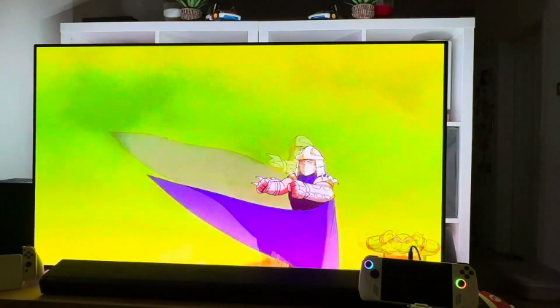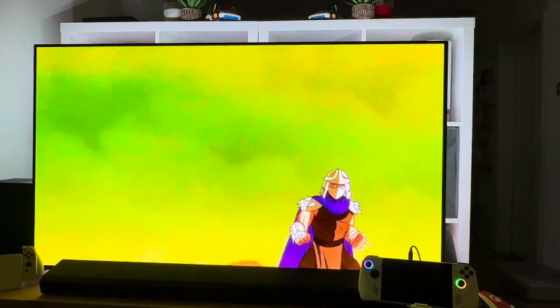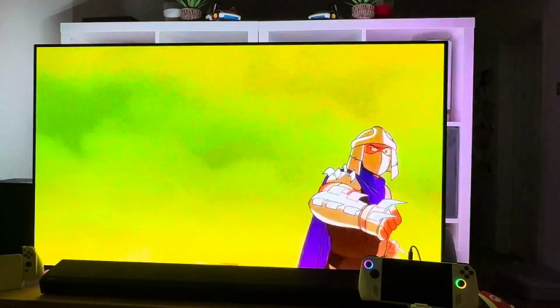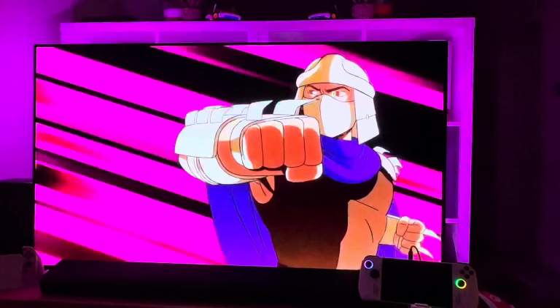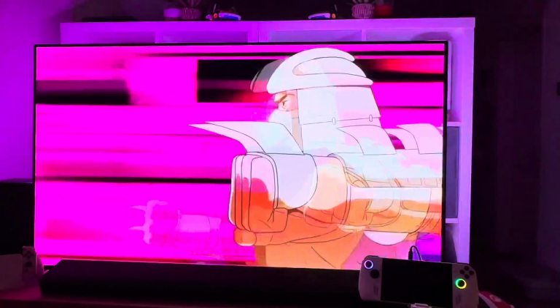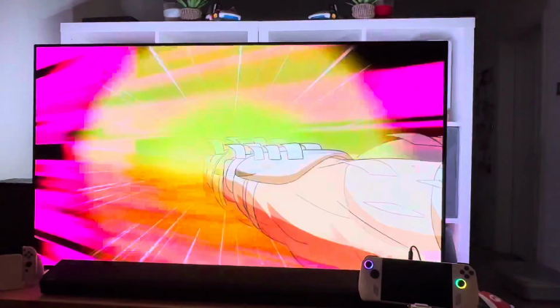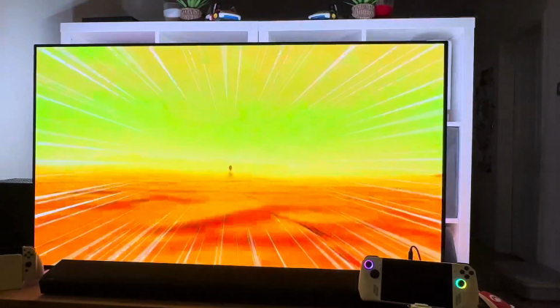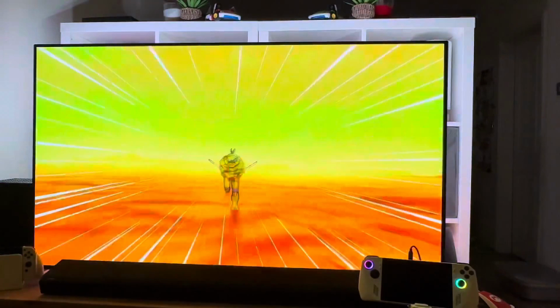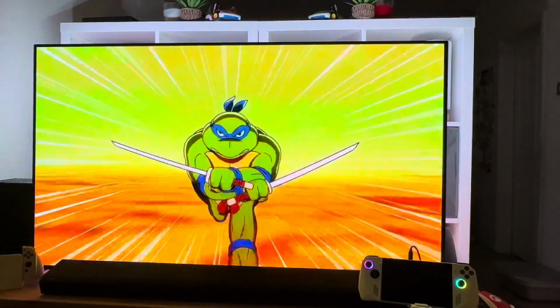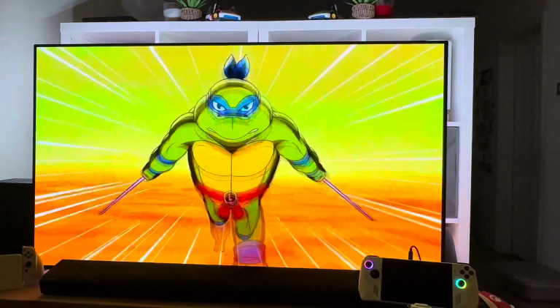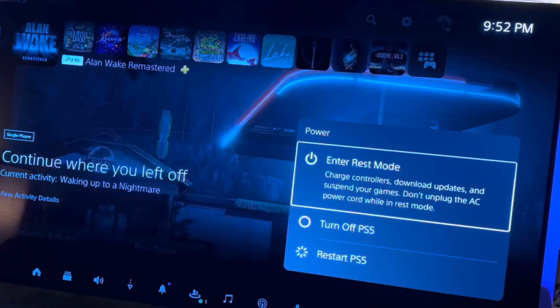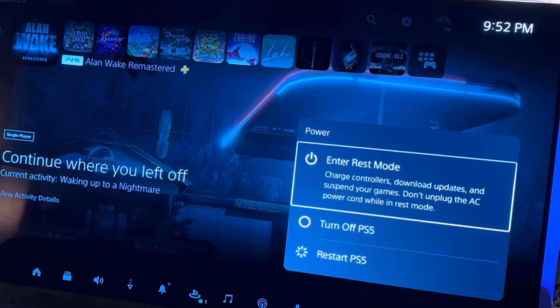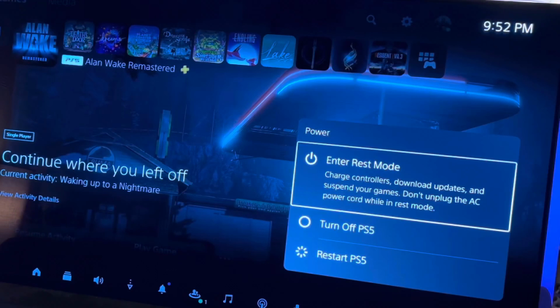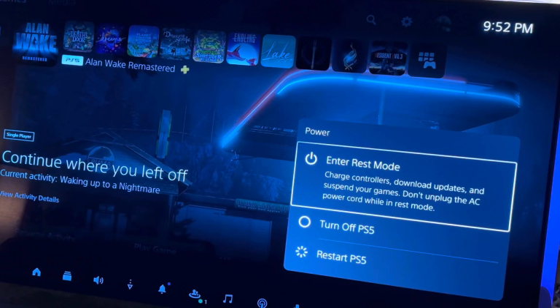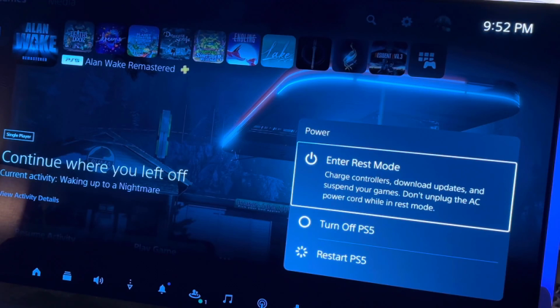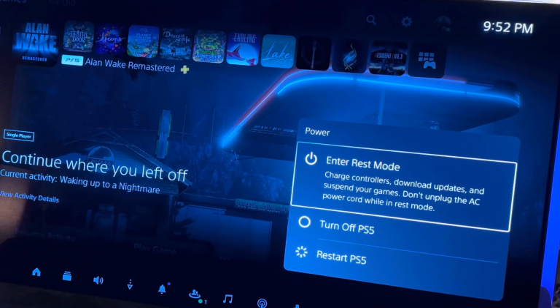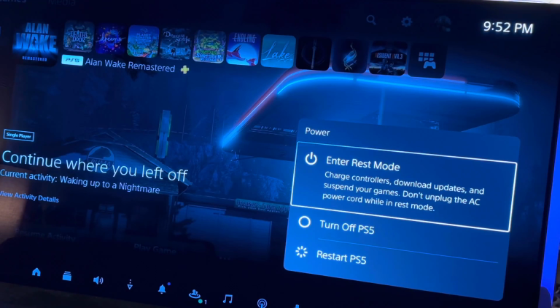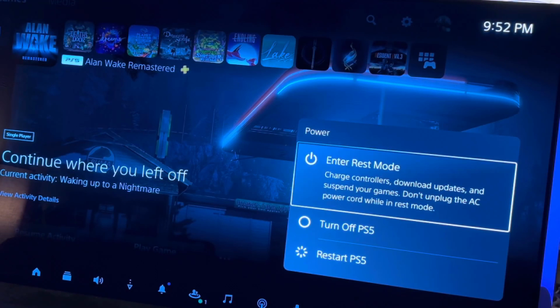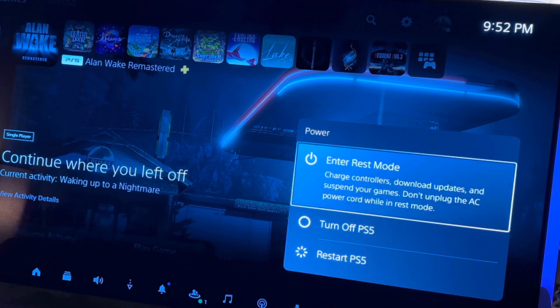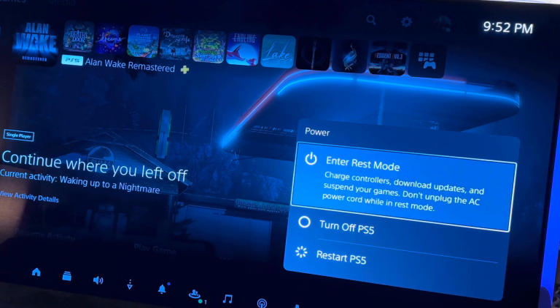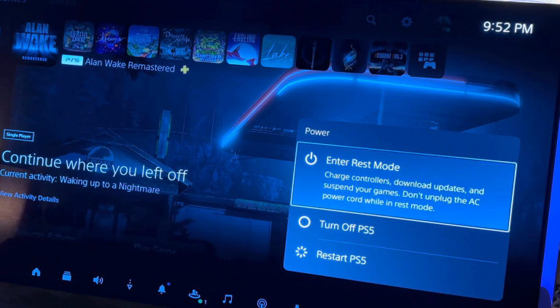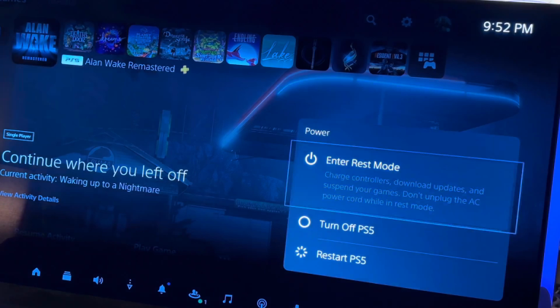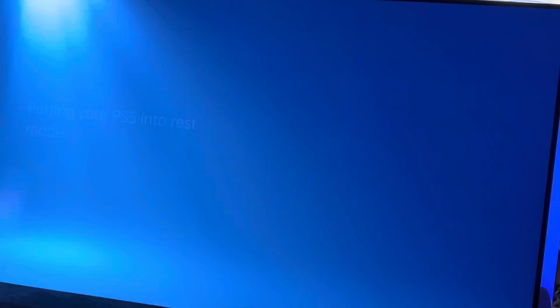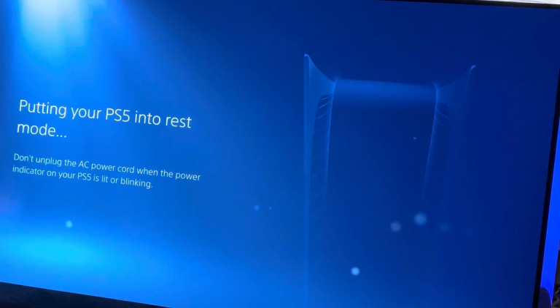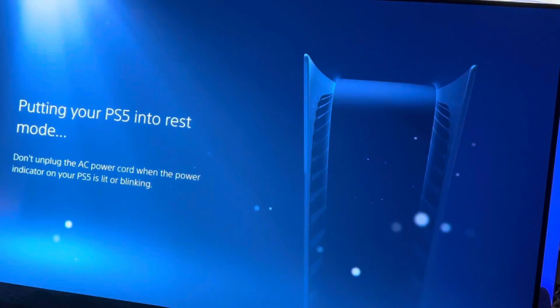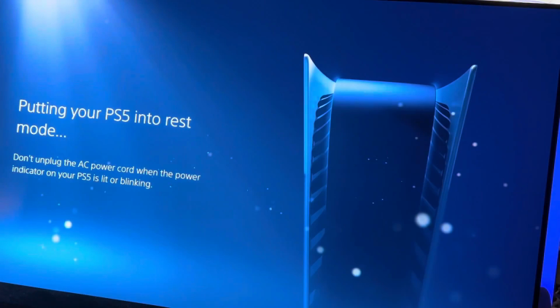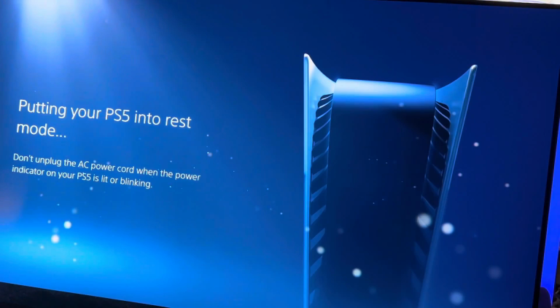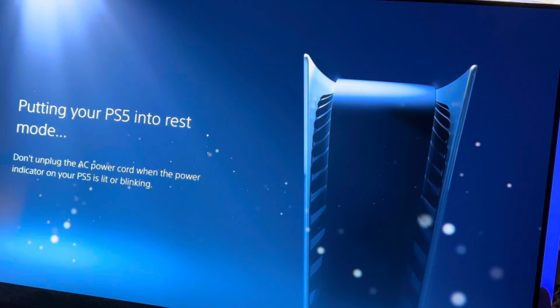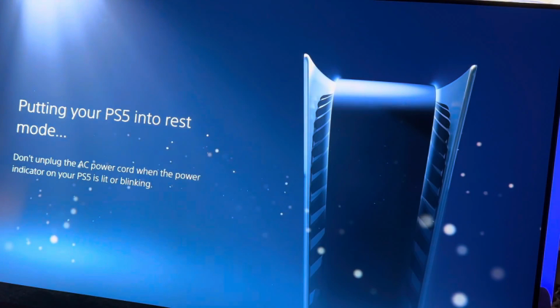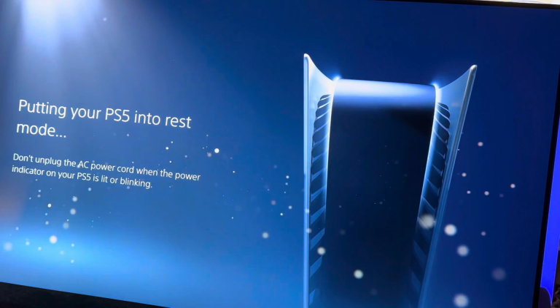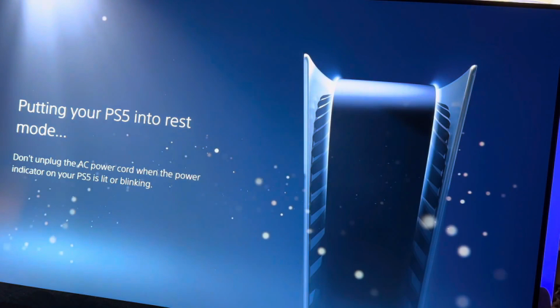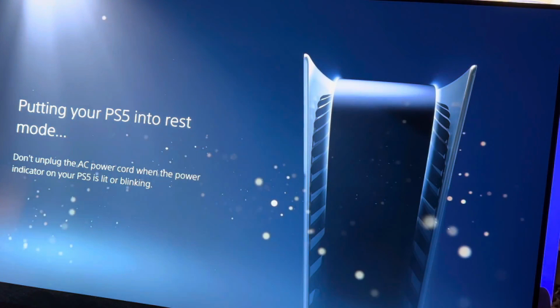Finally for step one, let's put the PS5 into rest mode — you'll see why when remote play is up and running later.